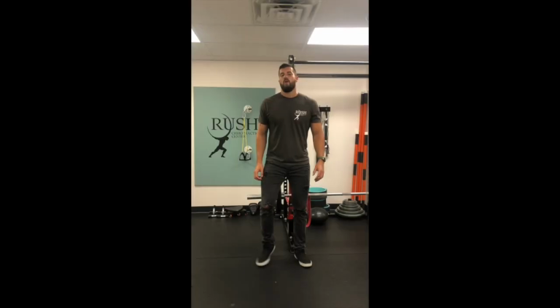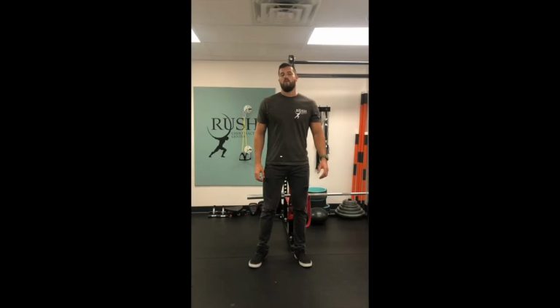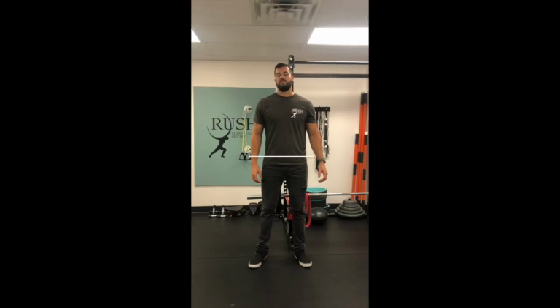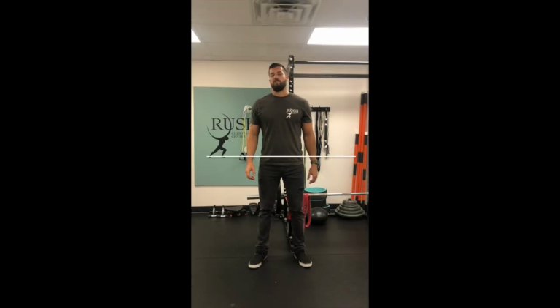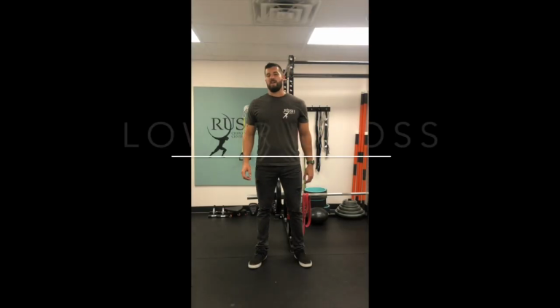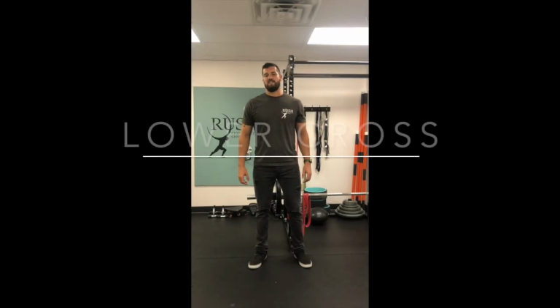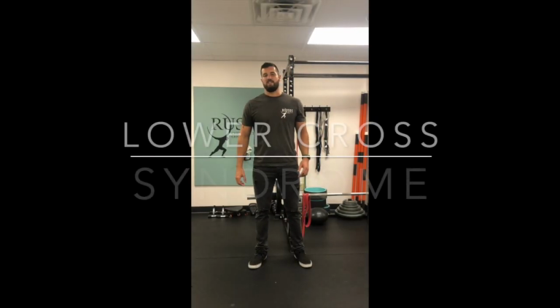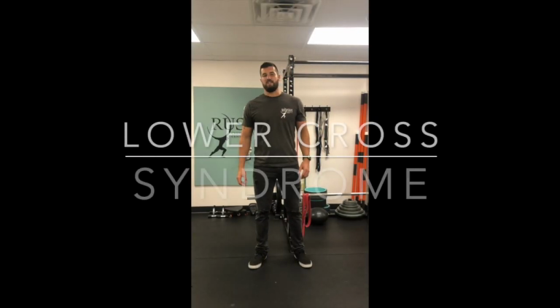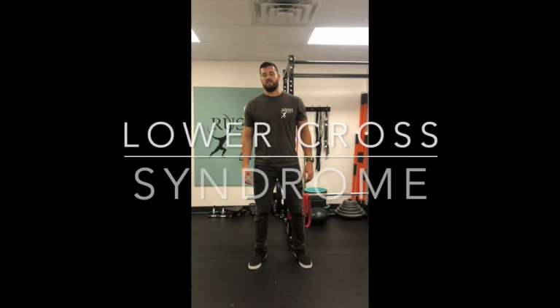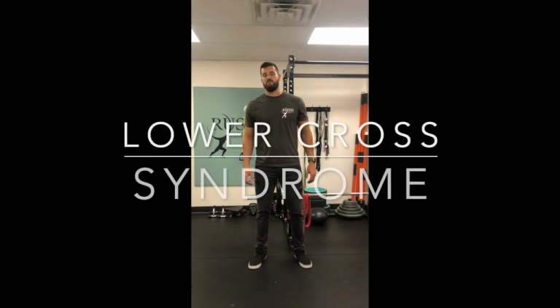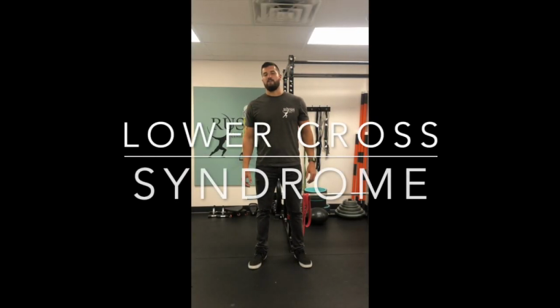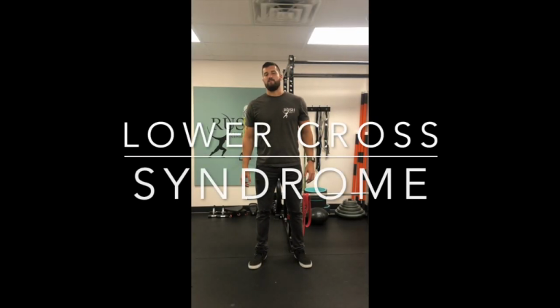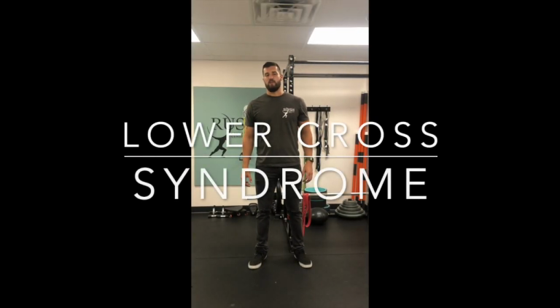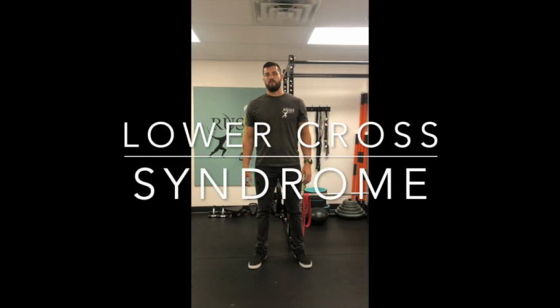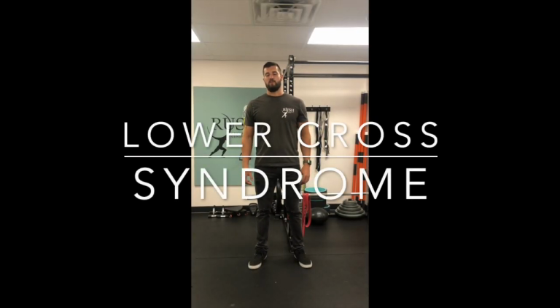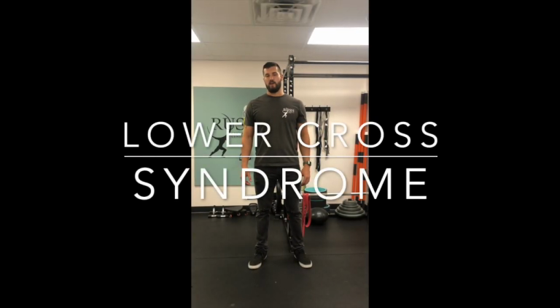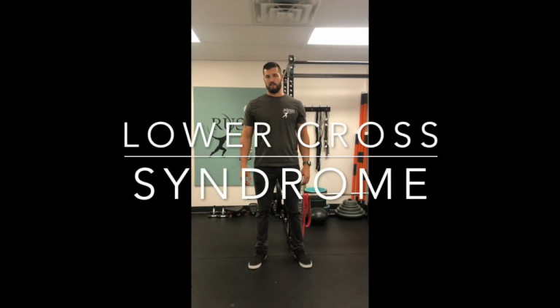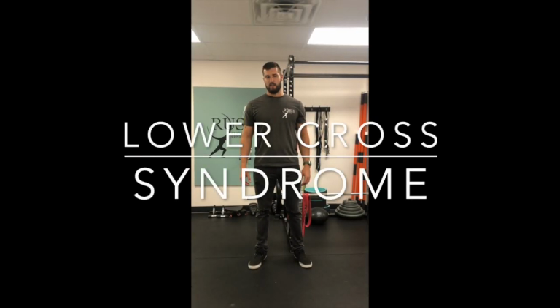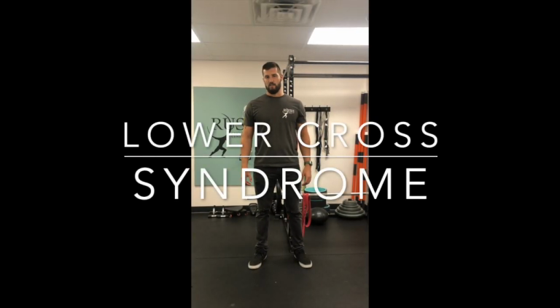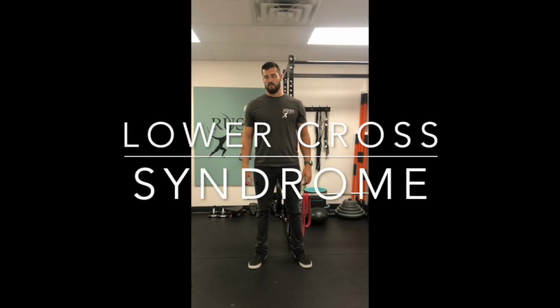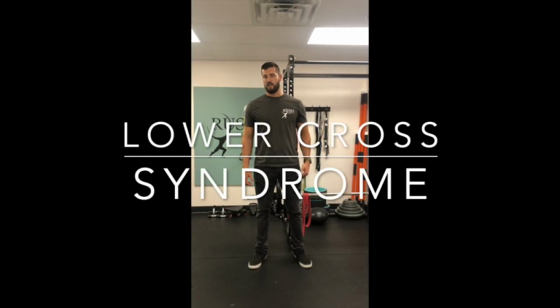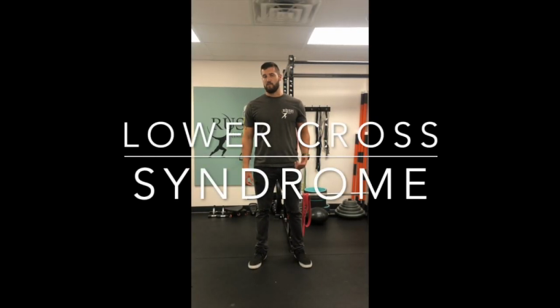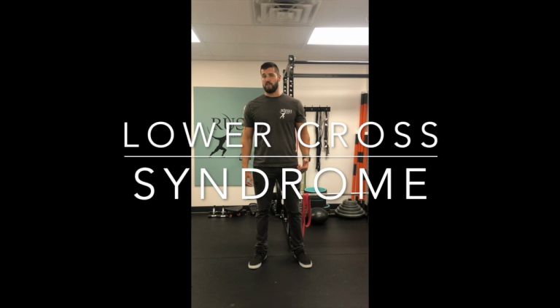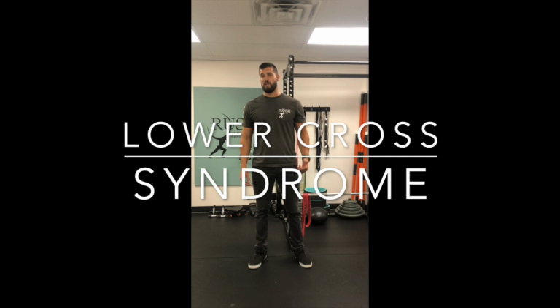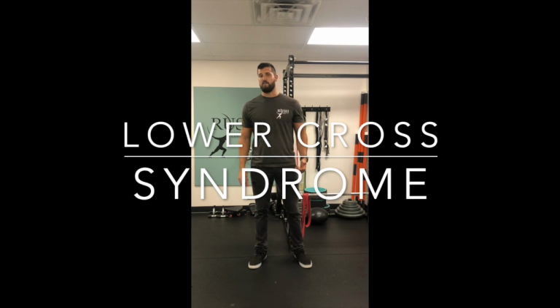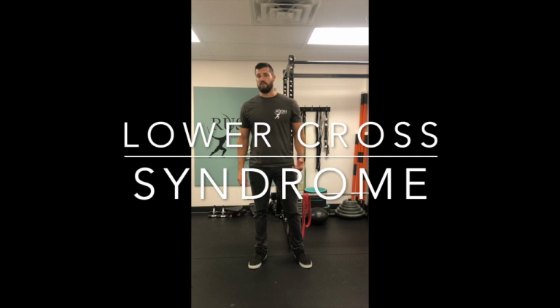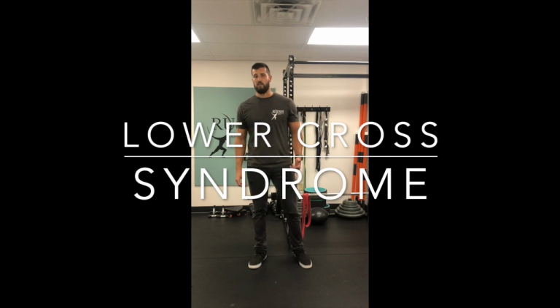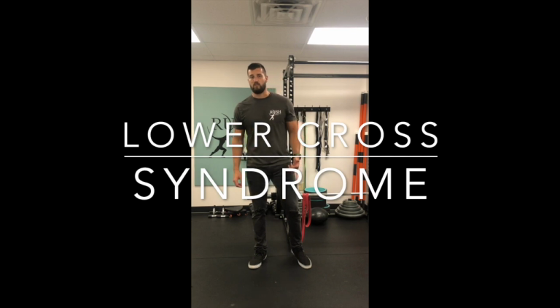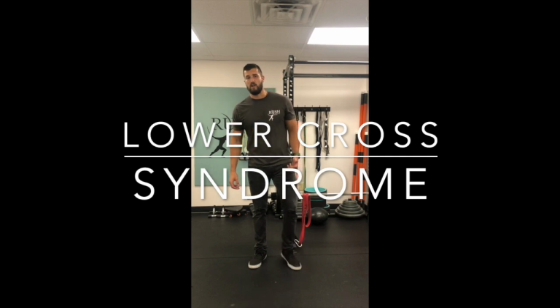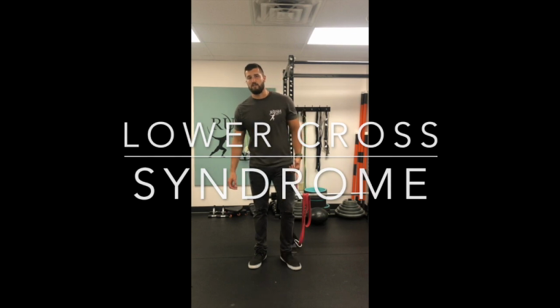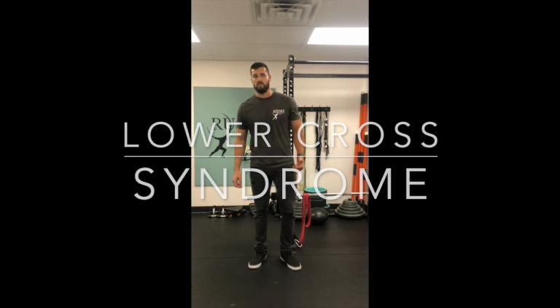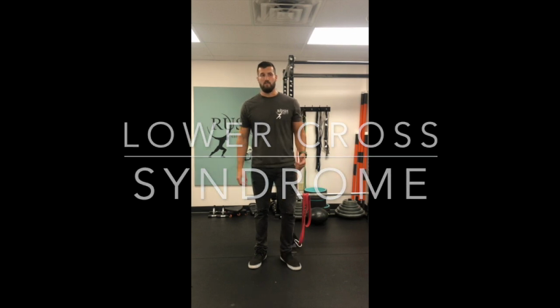What's up guys, this is Dr. Rush from Rush Chiropractic Center. Today we're going to talk about lower cross syndrome.